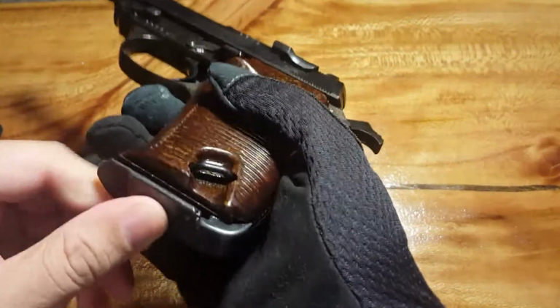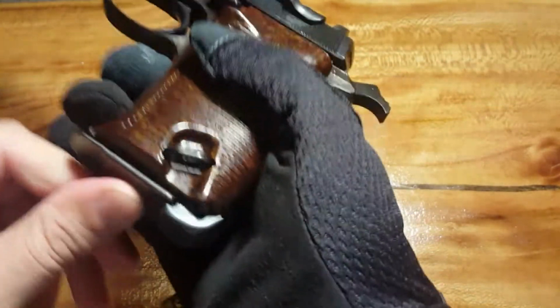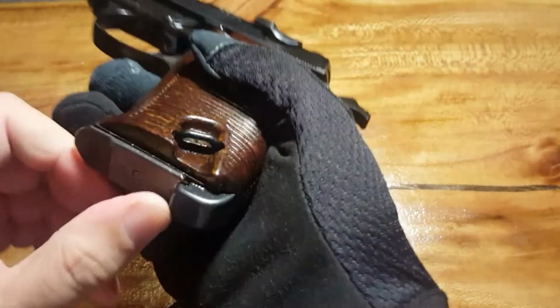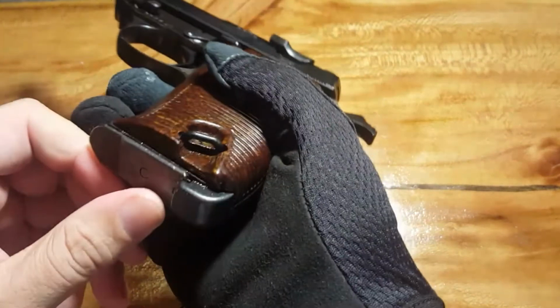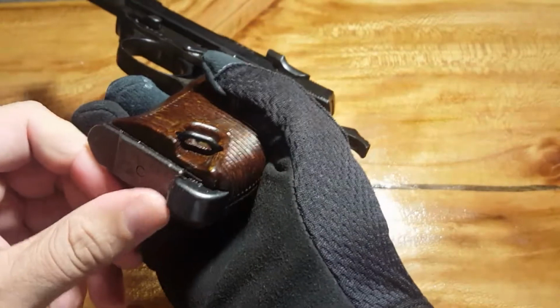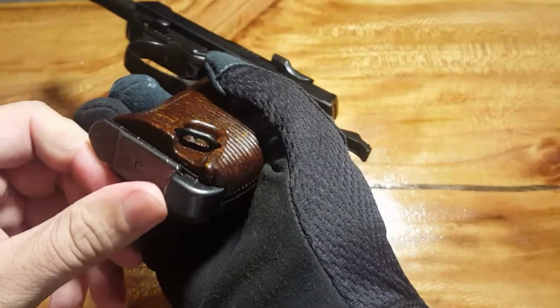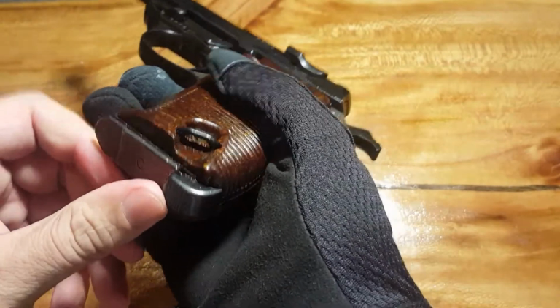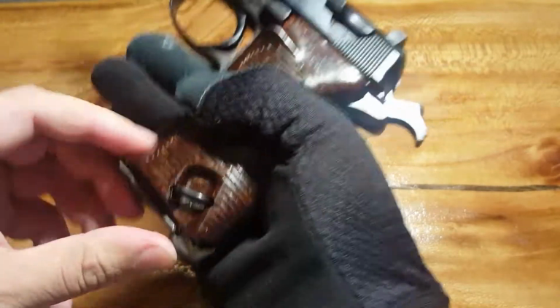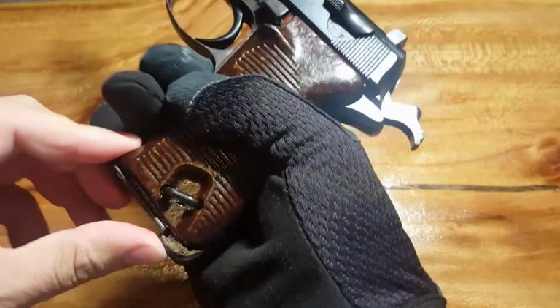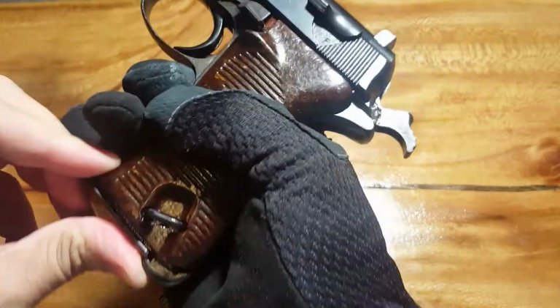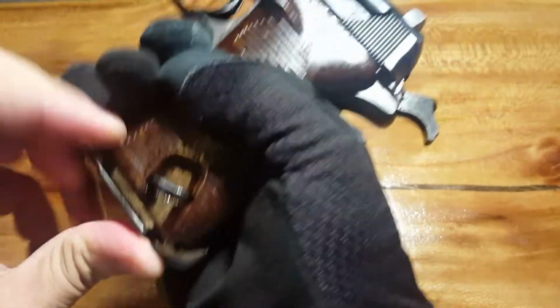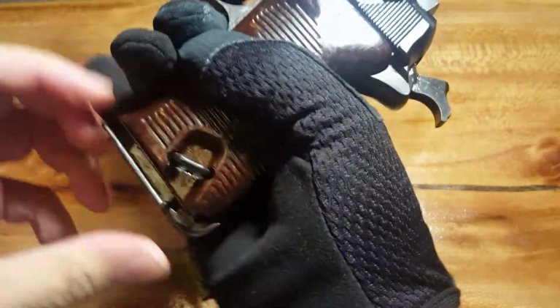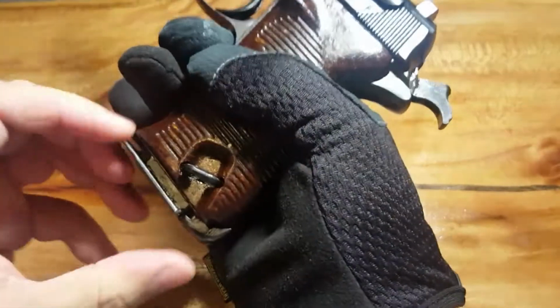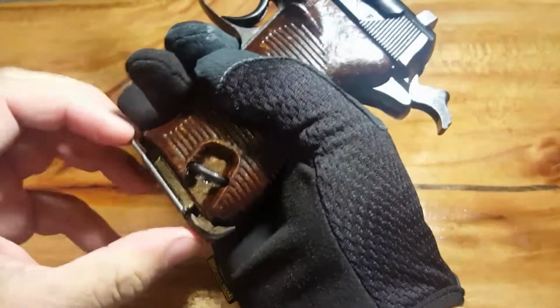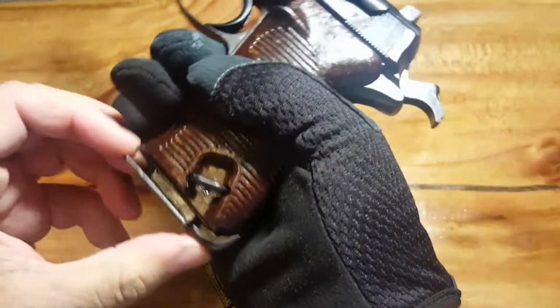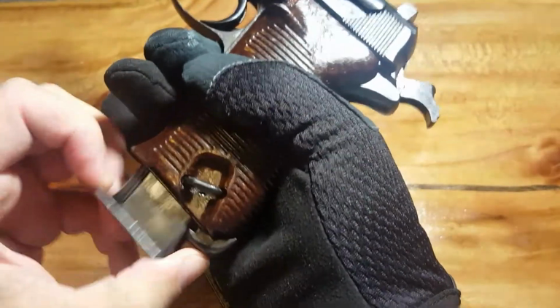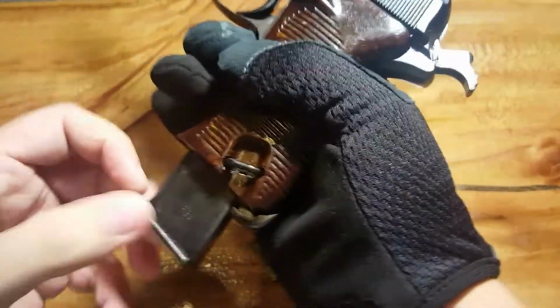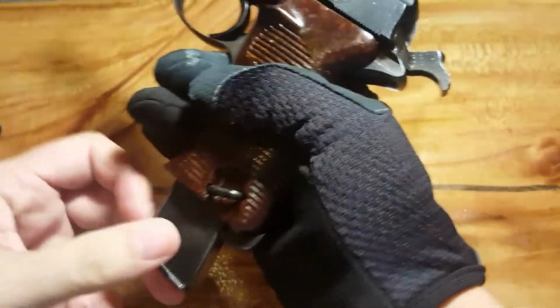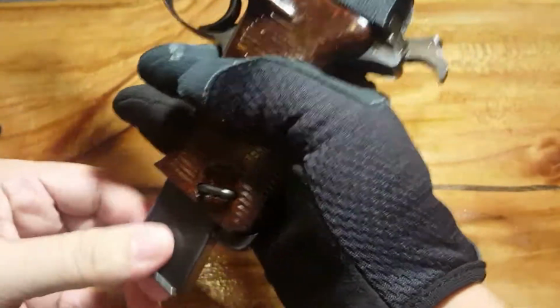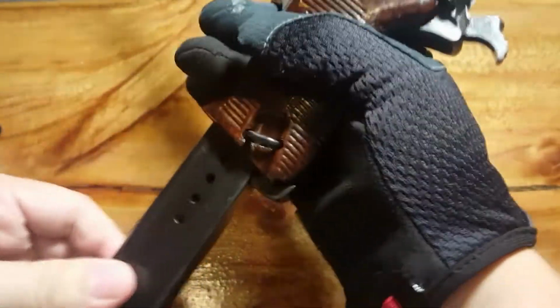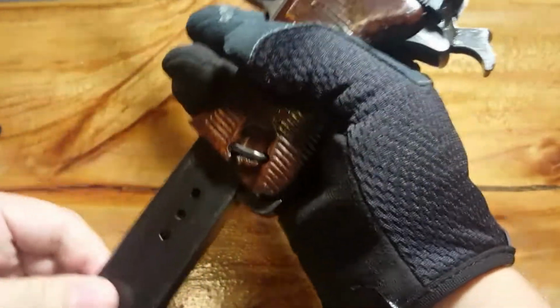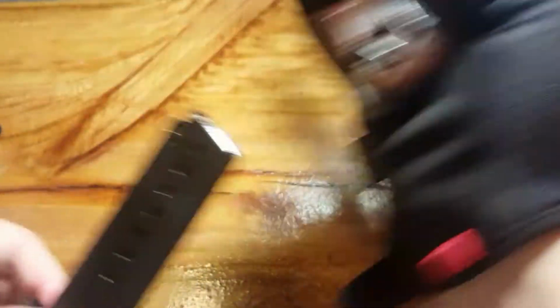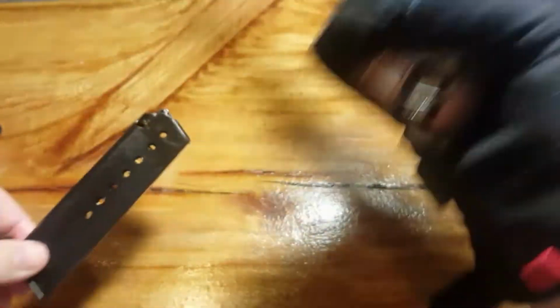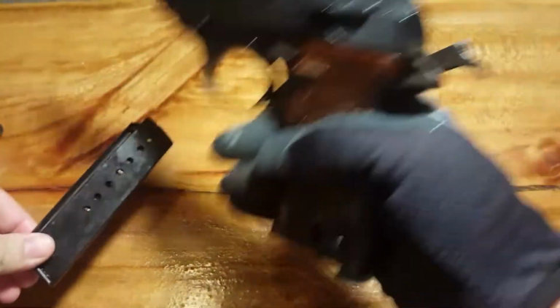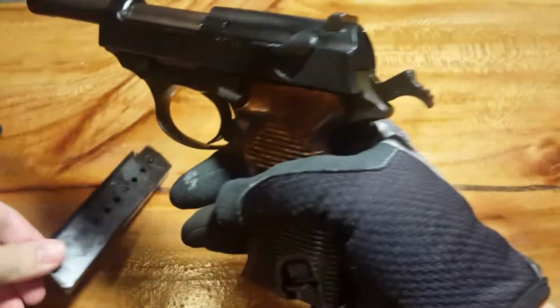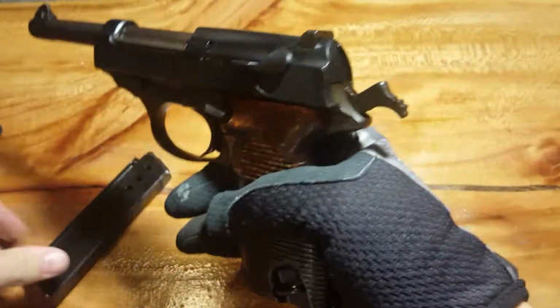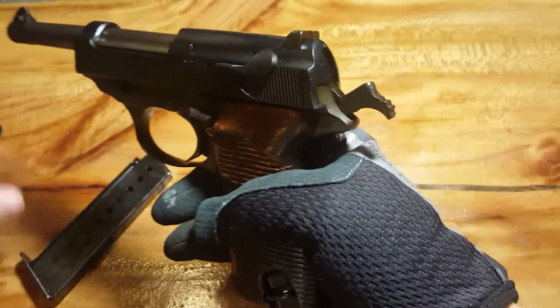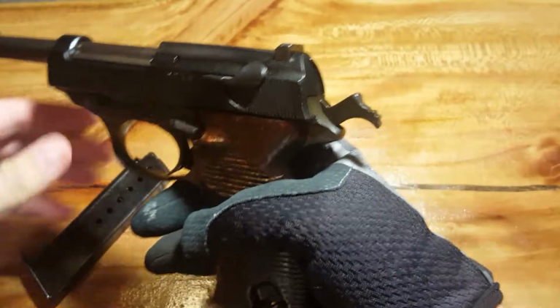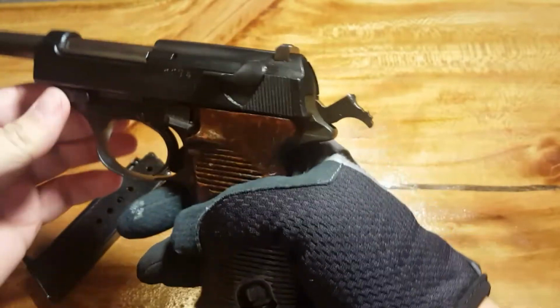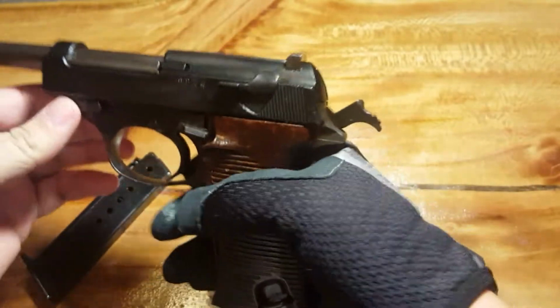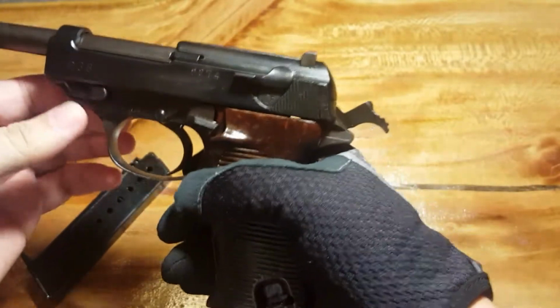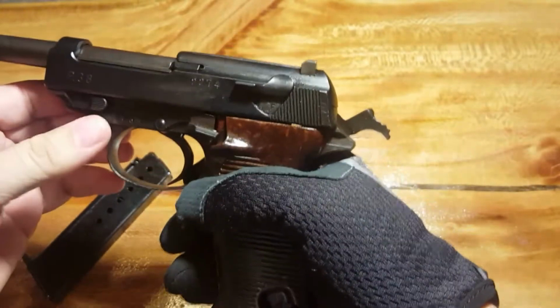It's got a heel mag release, which from what I've read is how most Europeans did it up until recently.